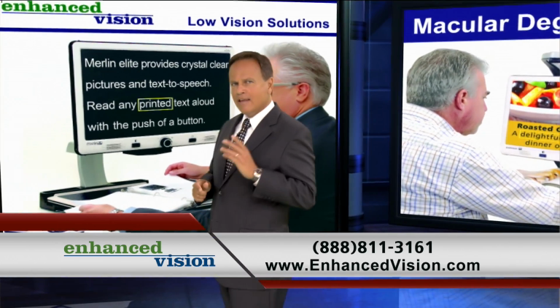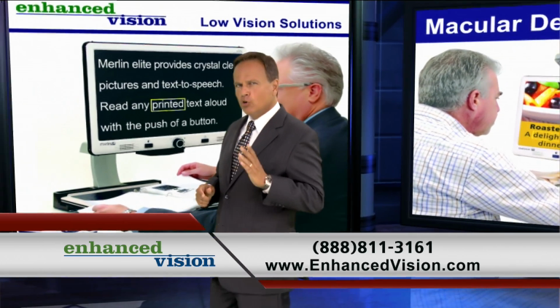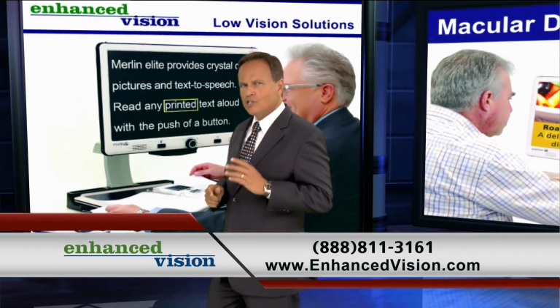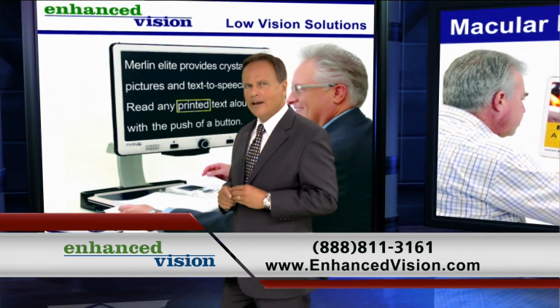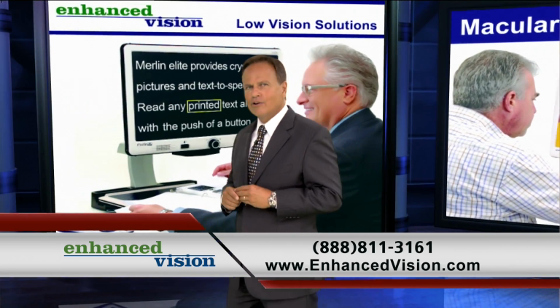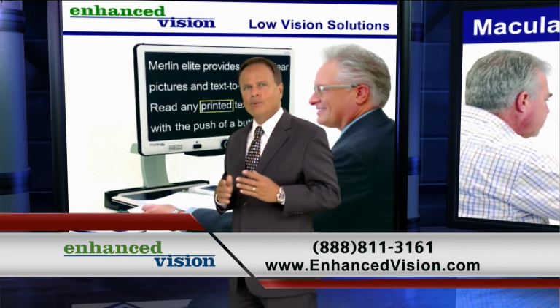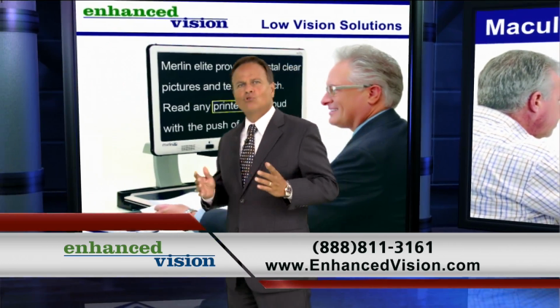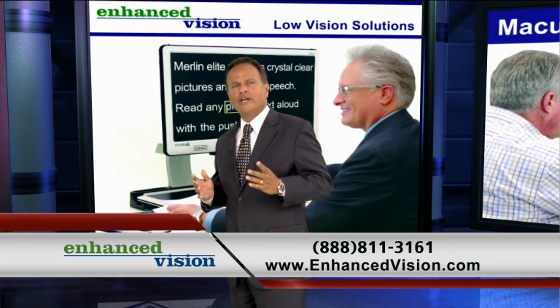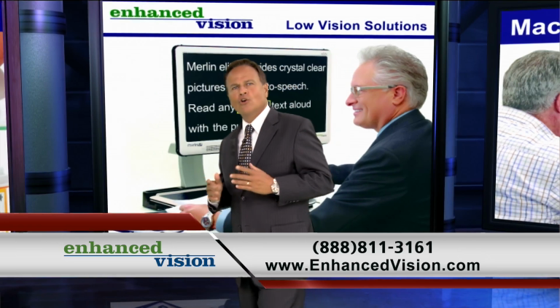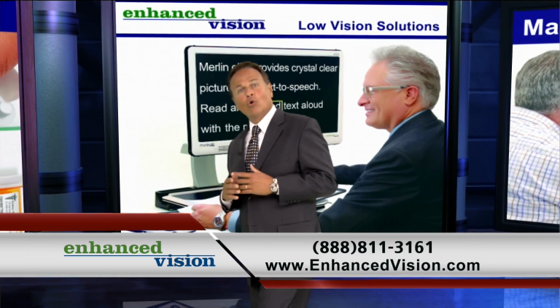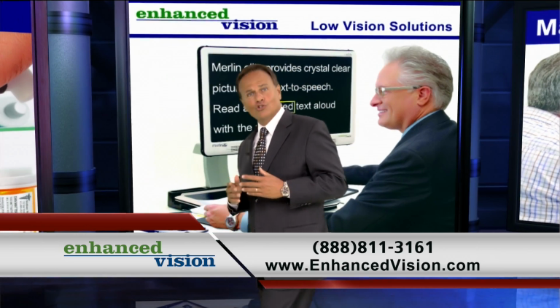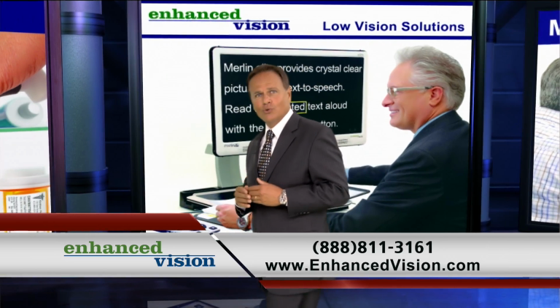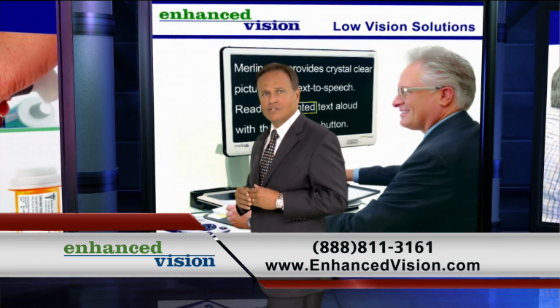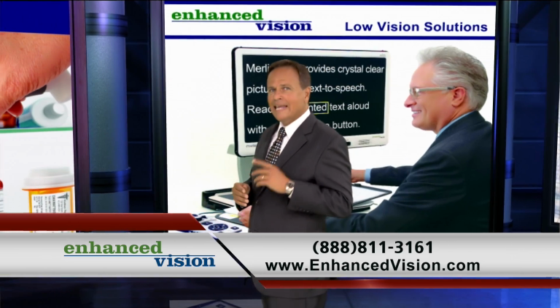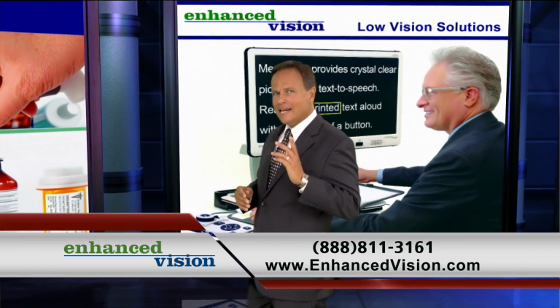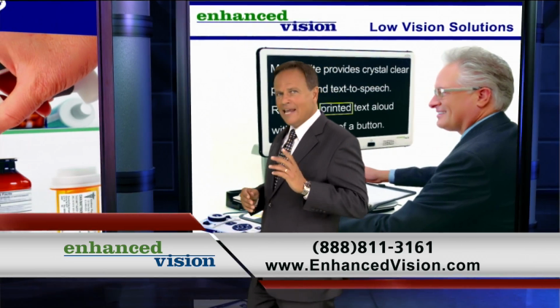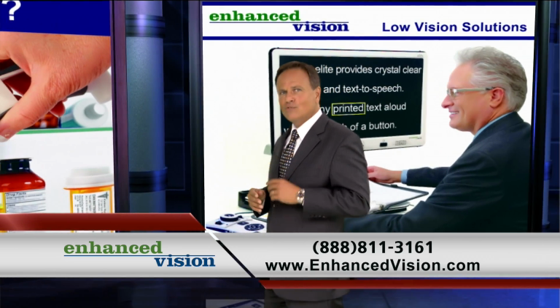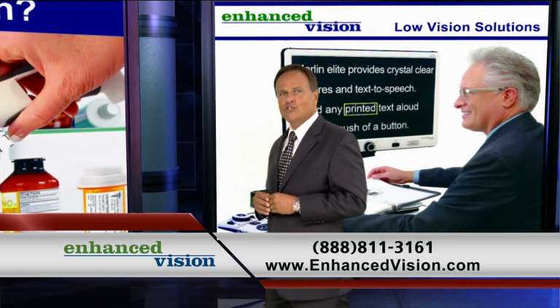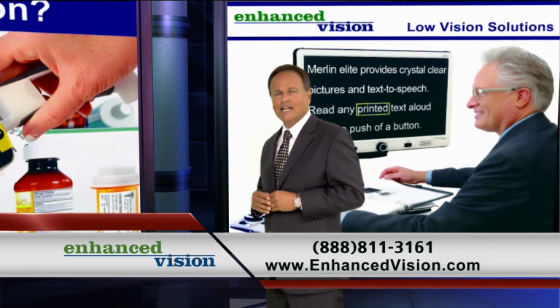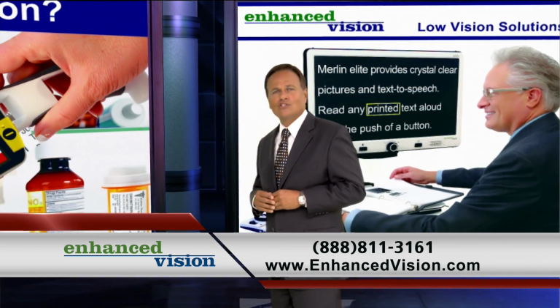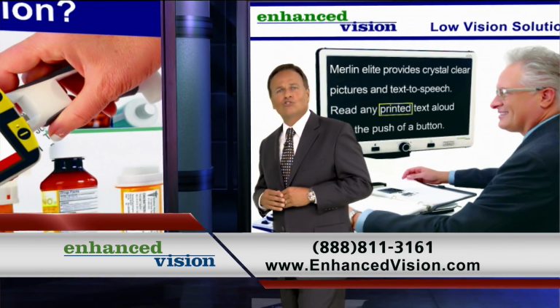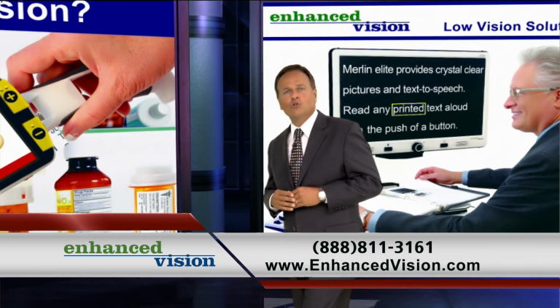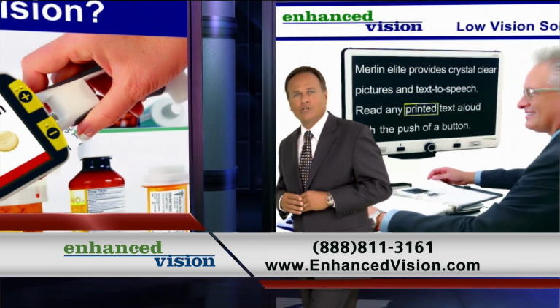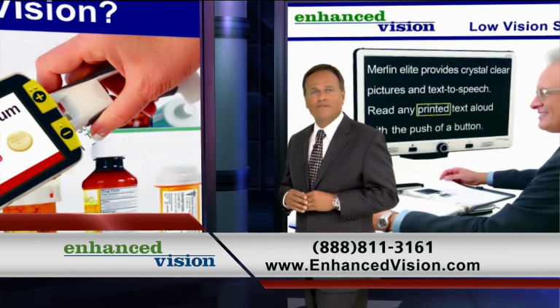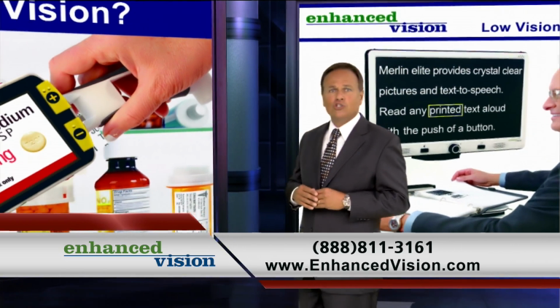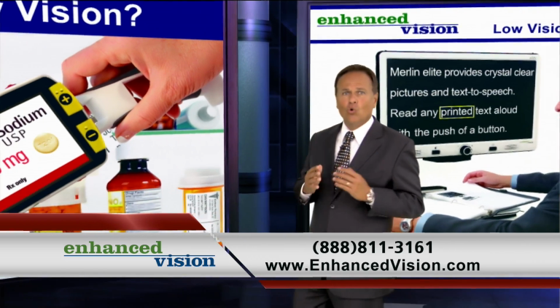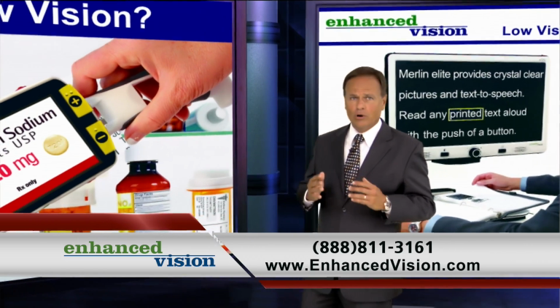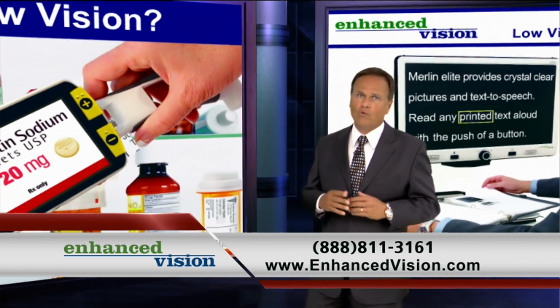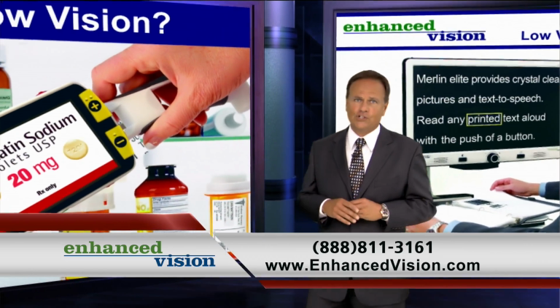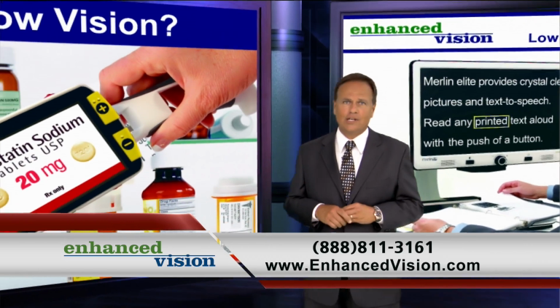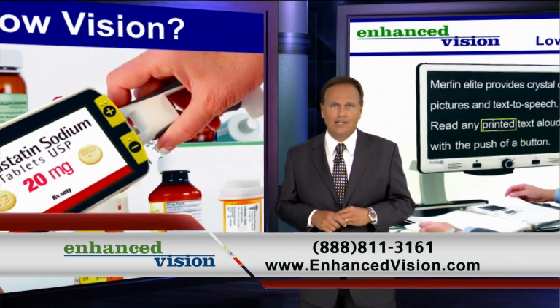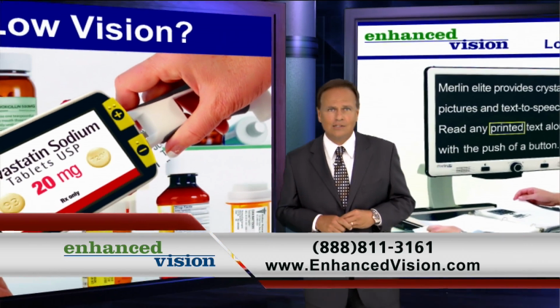Whether you're retired, employed, or a student, Enhanced Vision has a solution to fit your low vision needs.